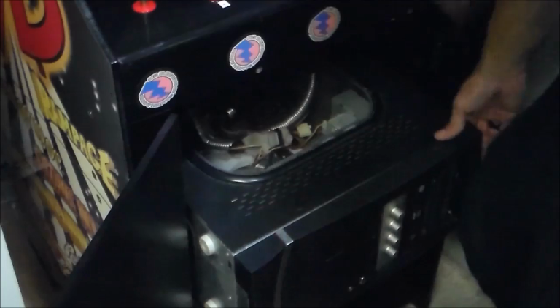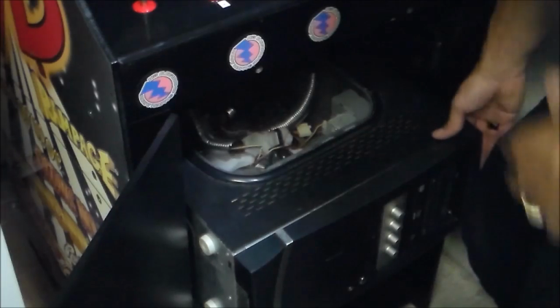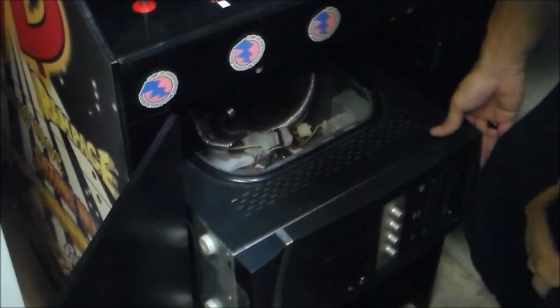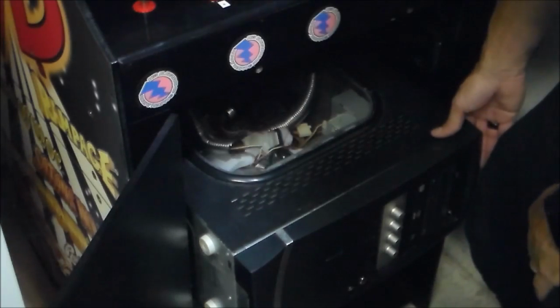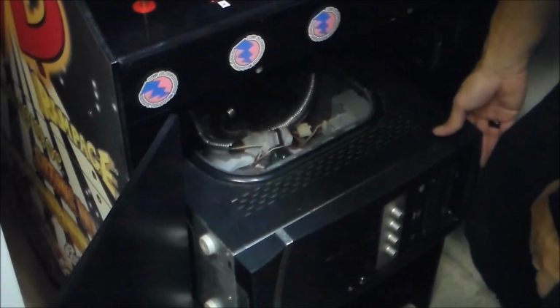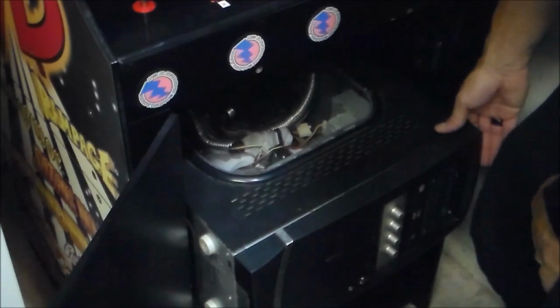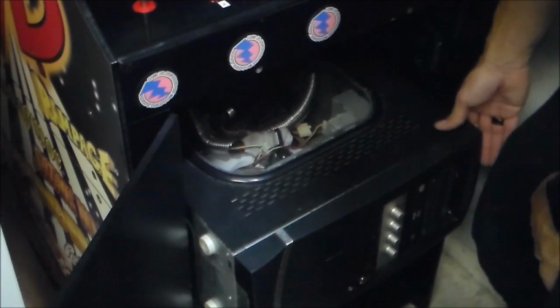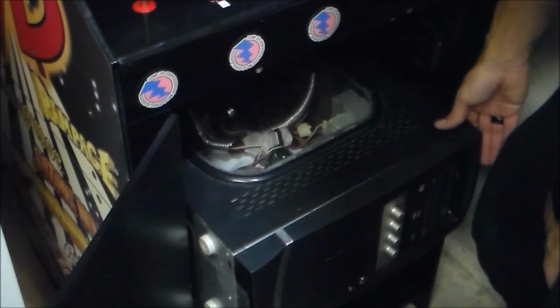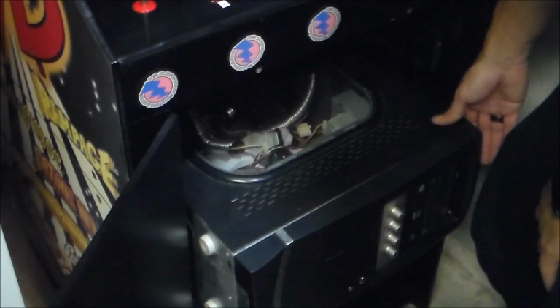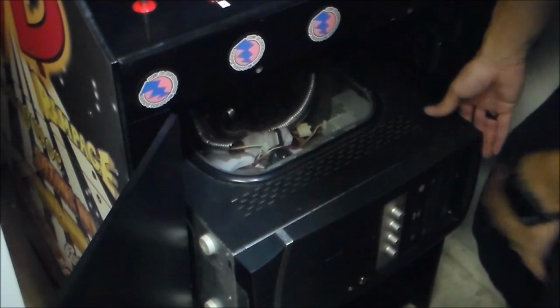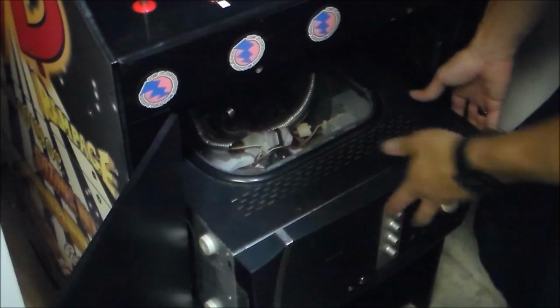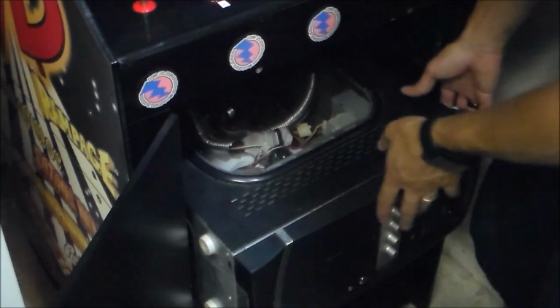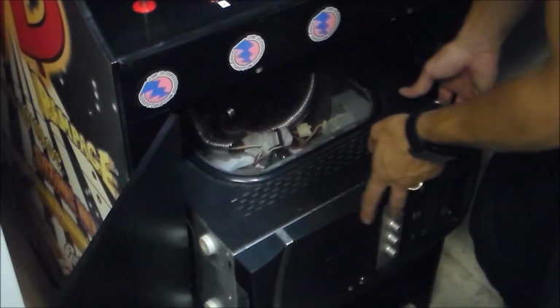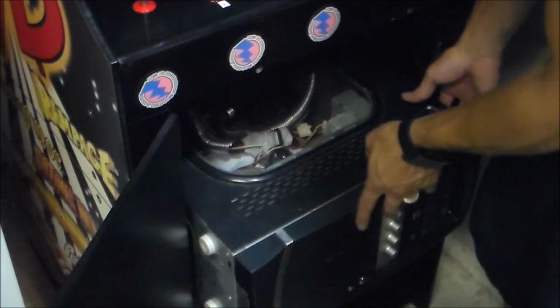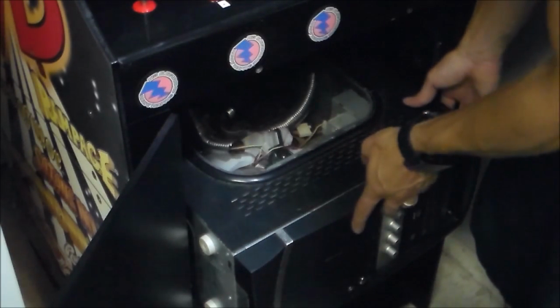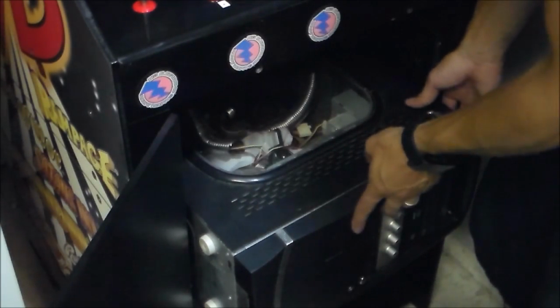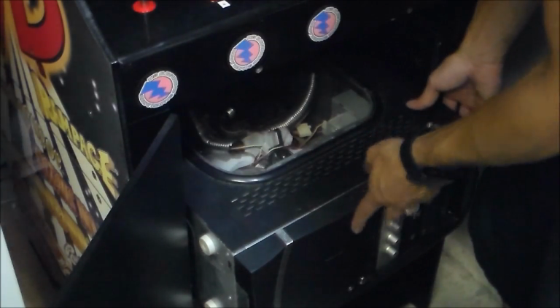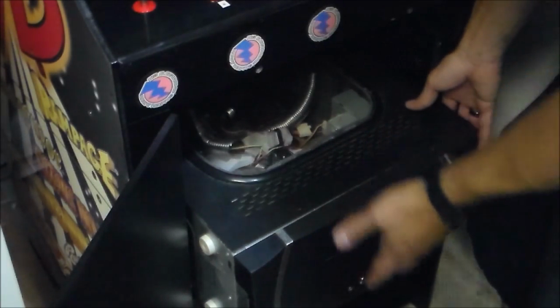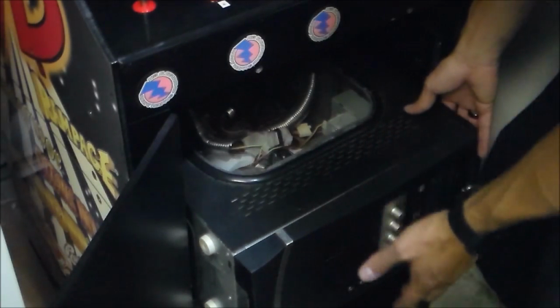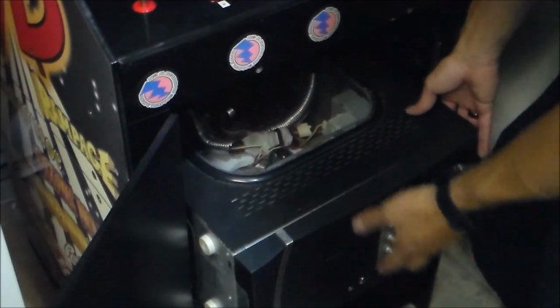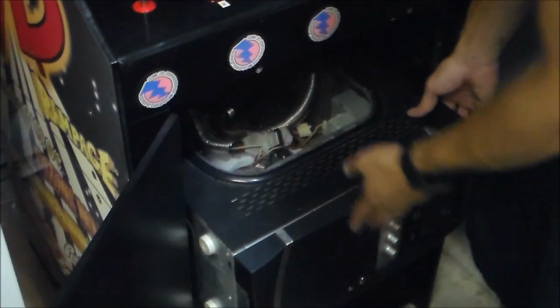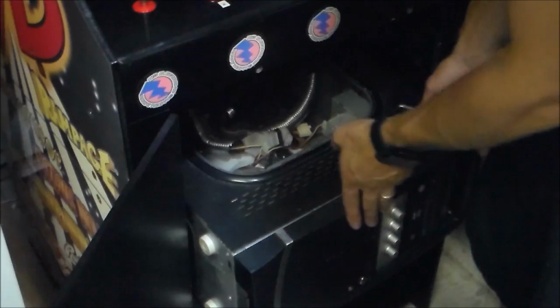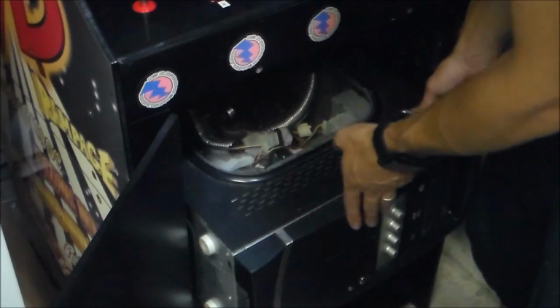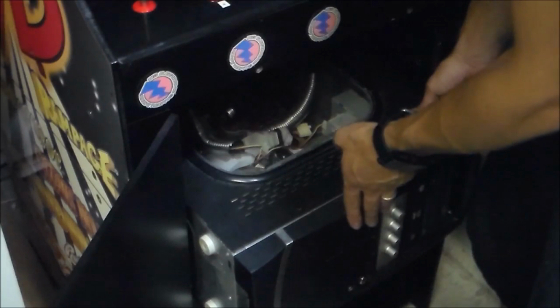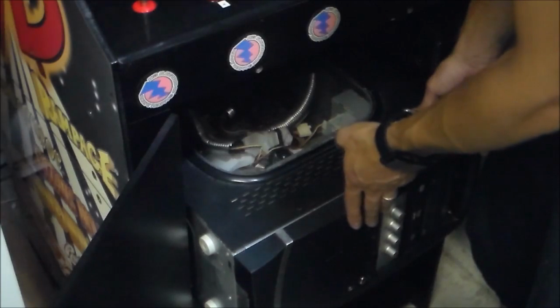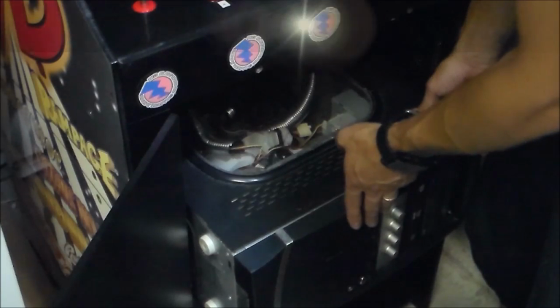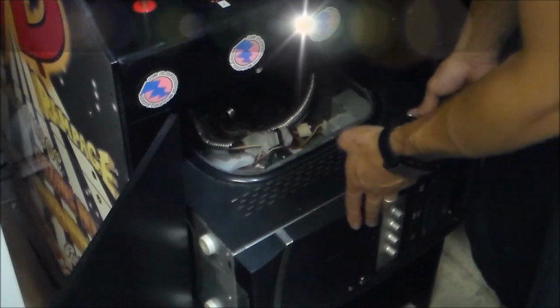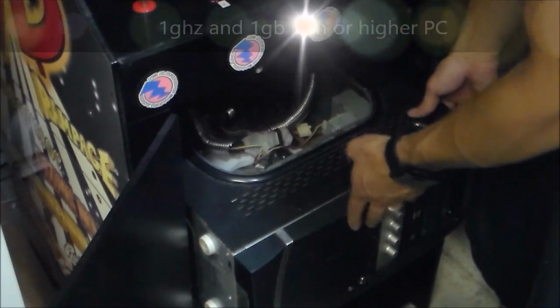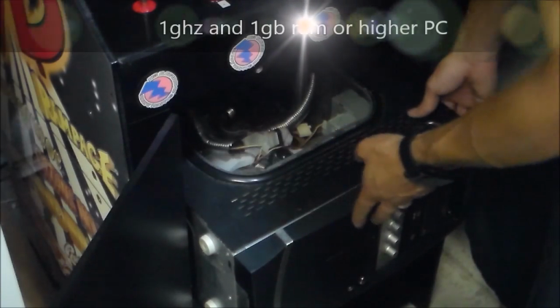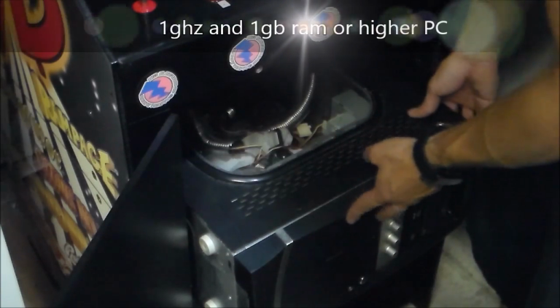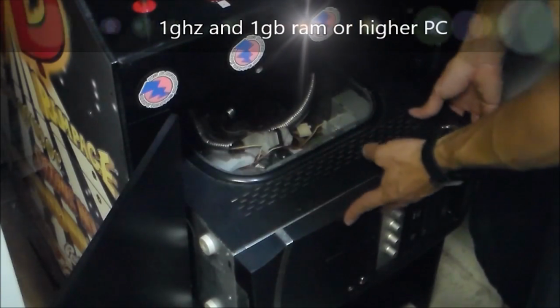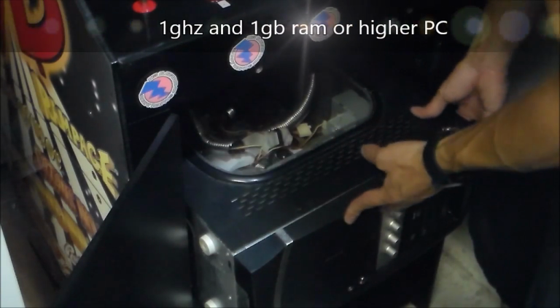Step two, get any old PC that has at least one gigahertz processor.